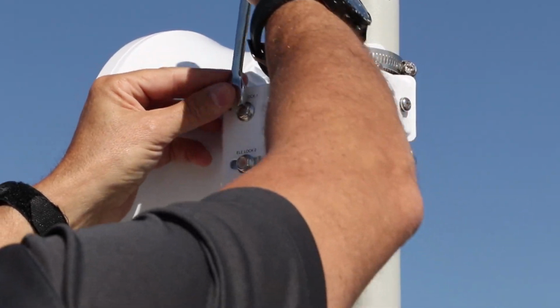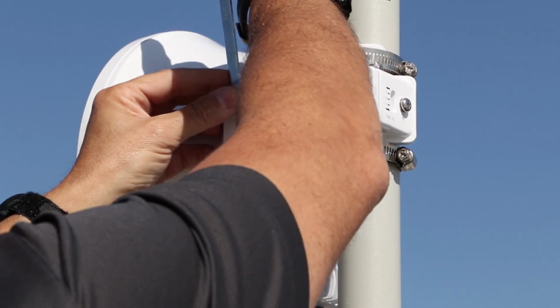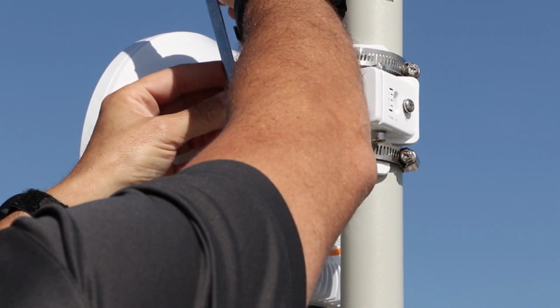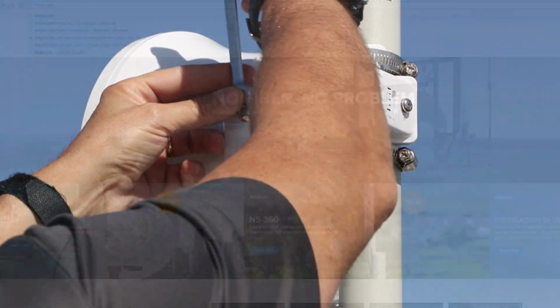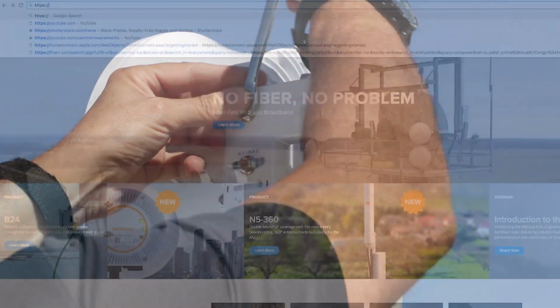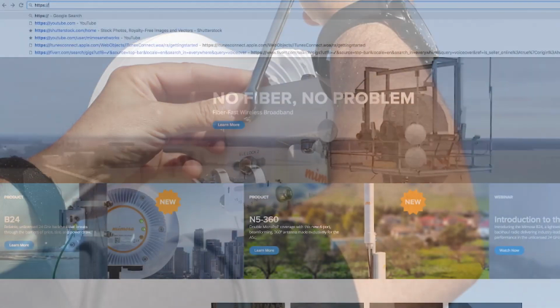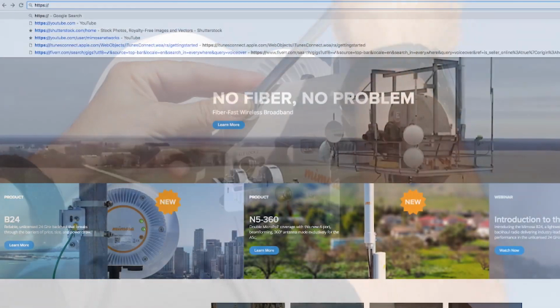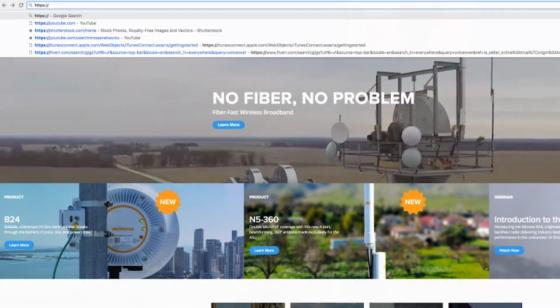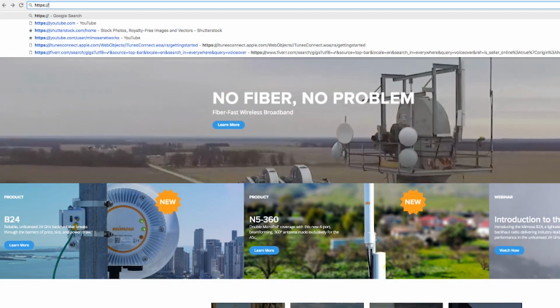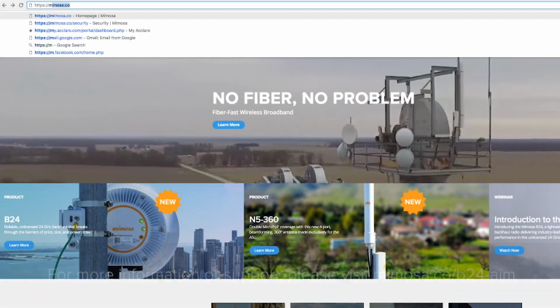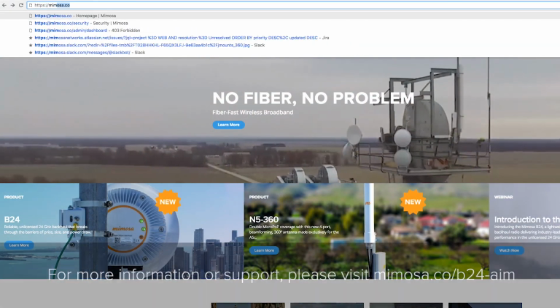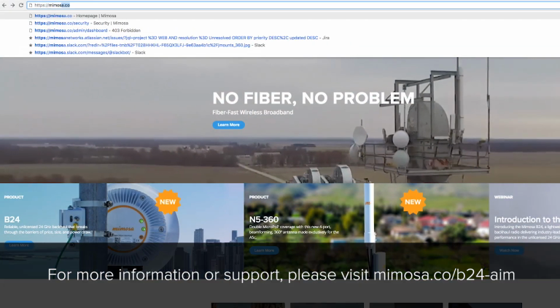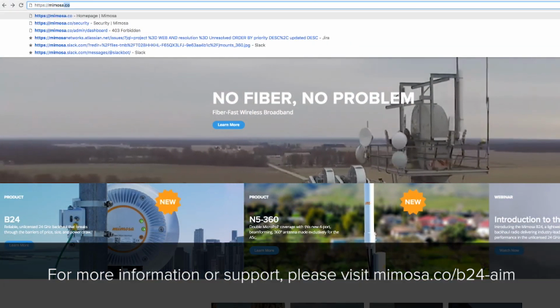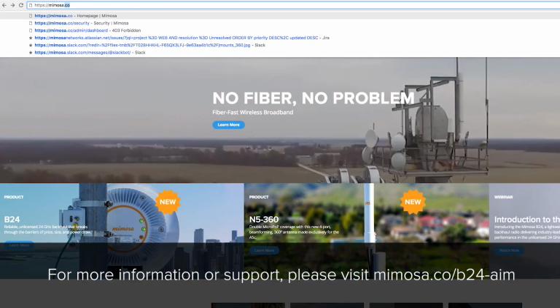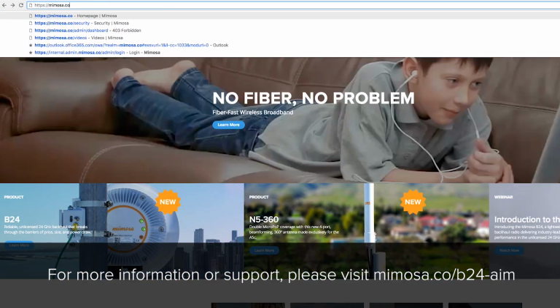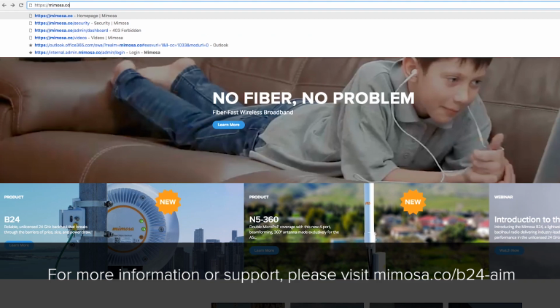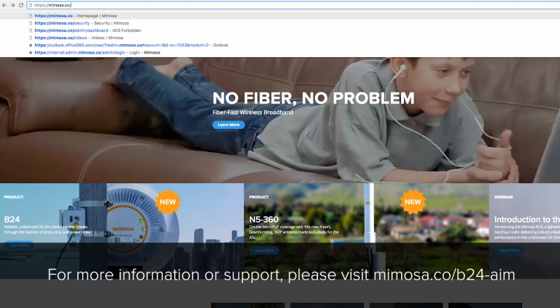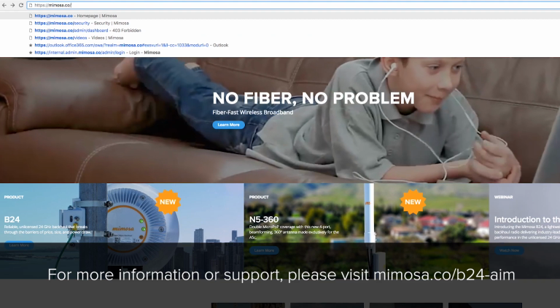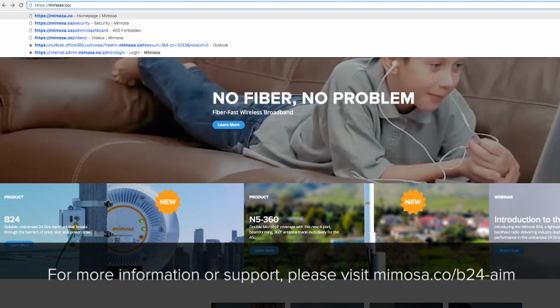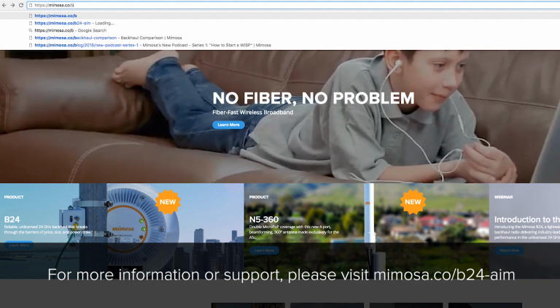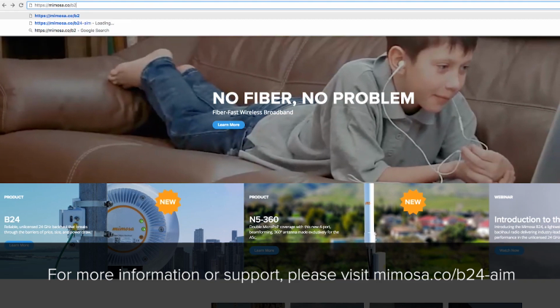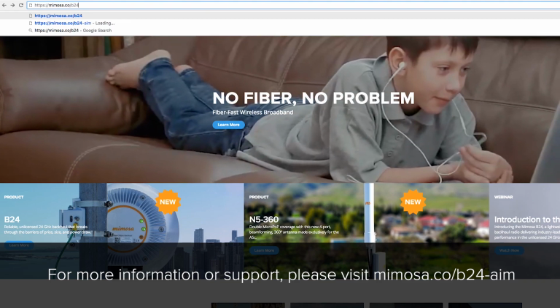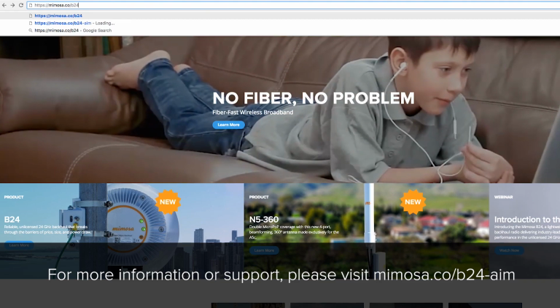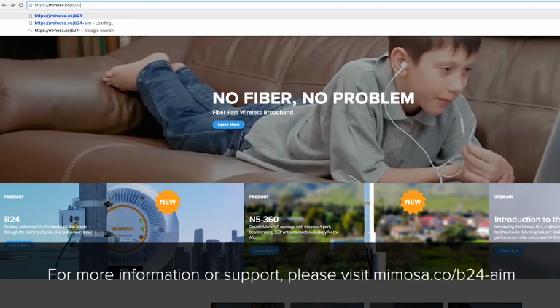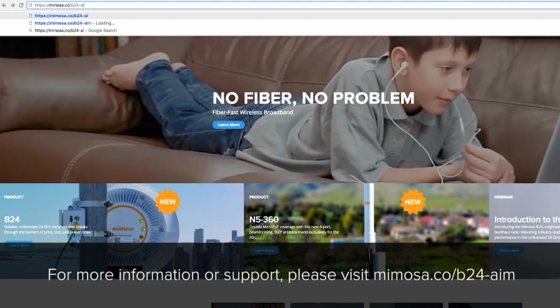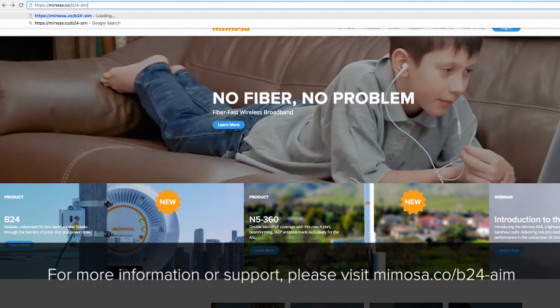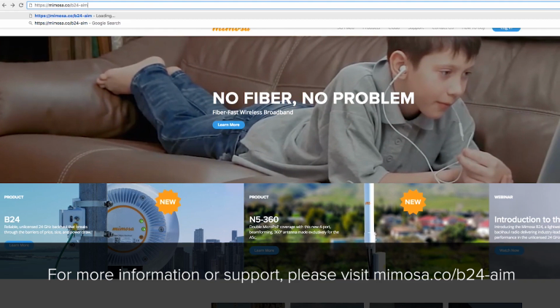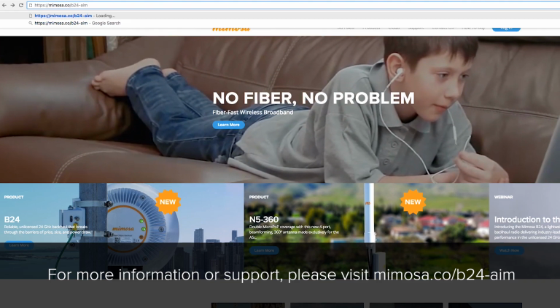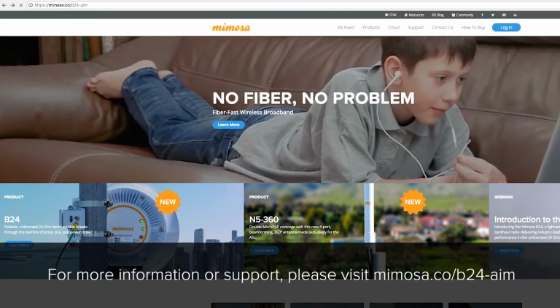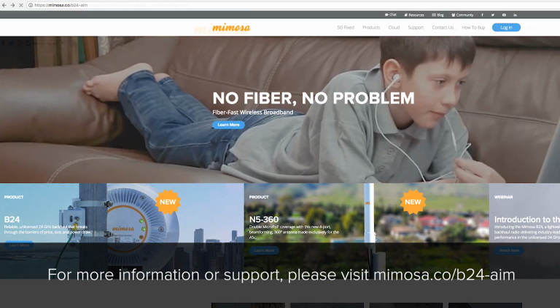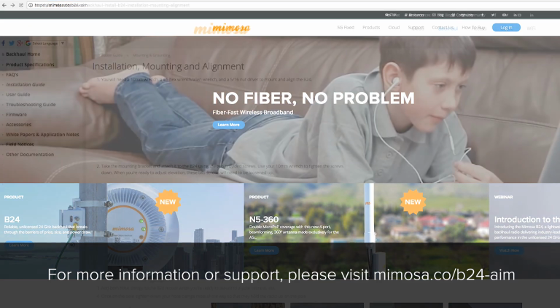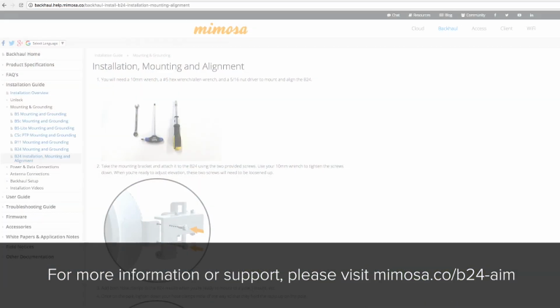Okay guys, that's about it. If you have any other questions, feel free to visit mimosa.co/b24-aim.